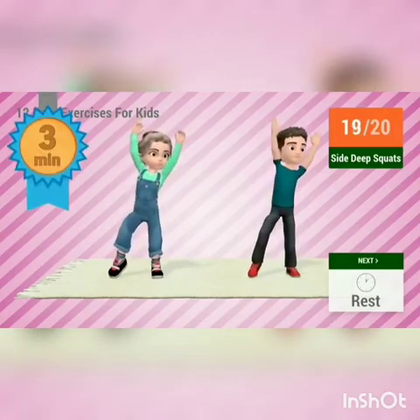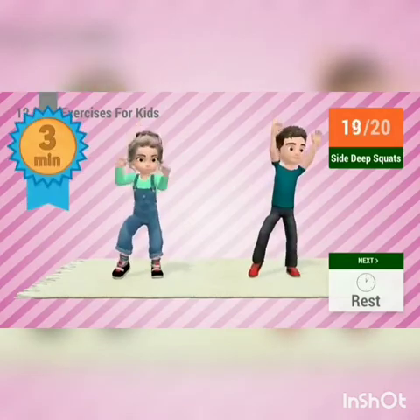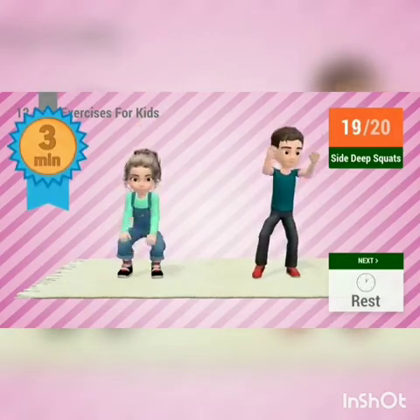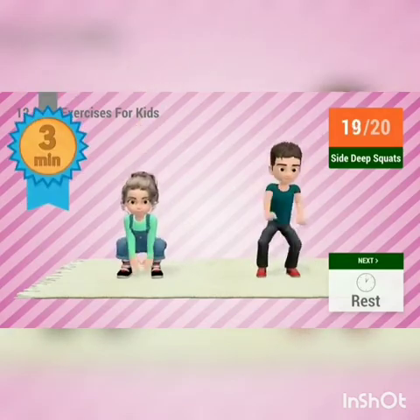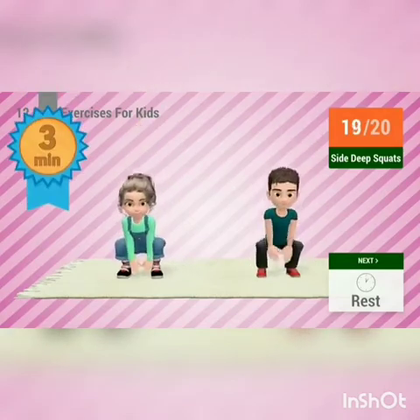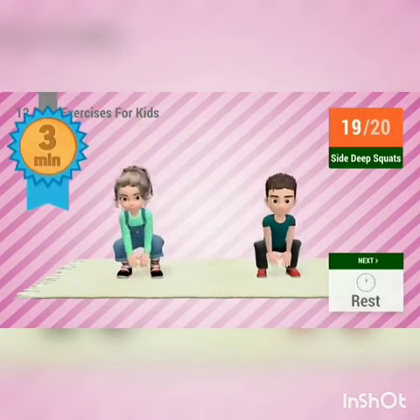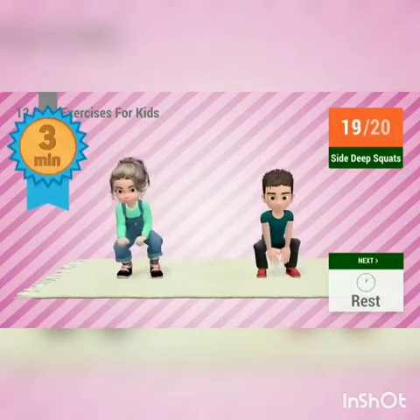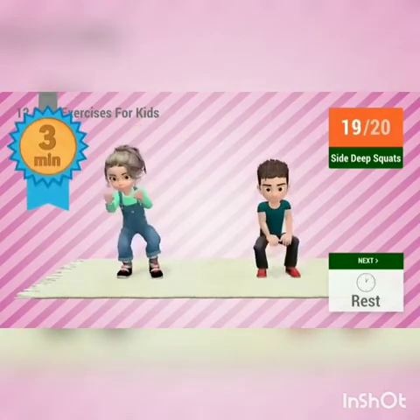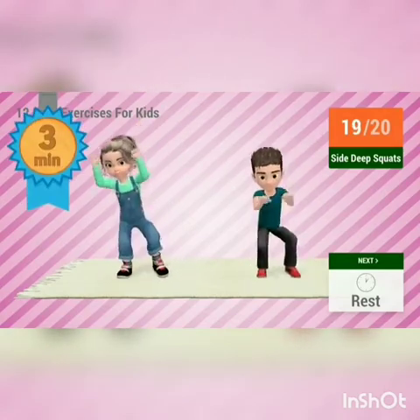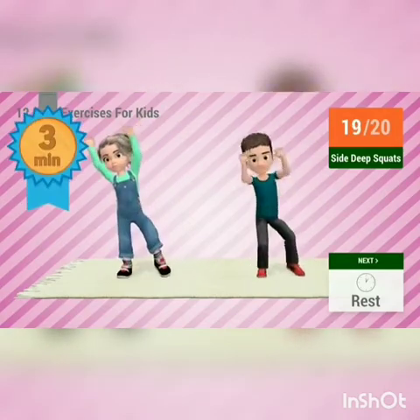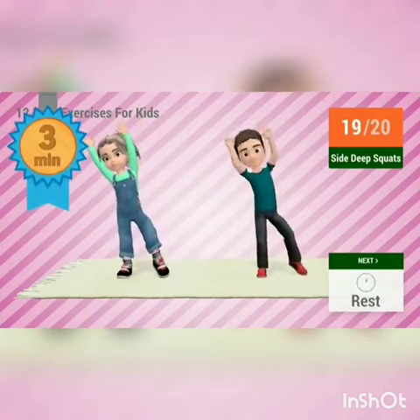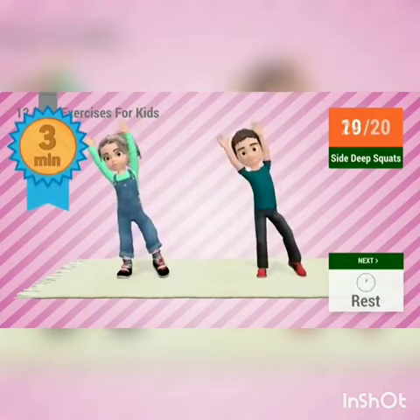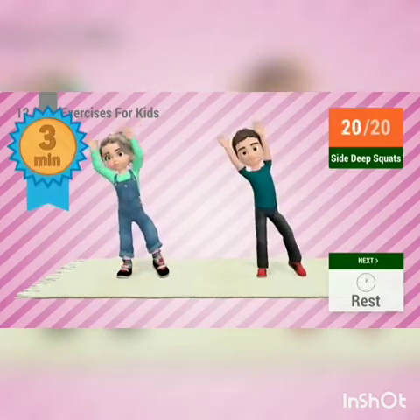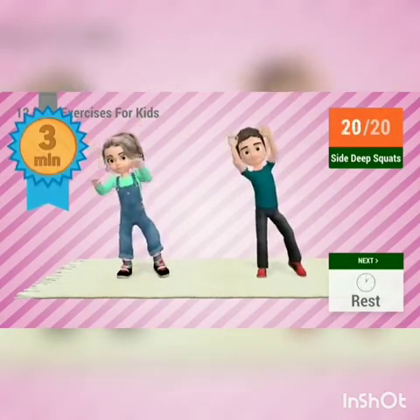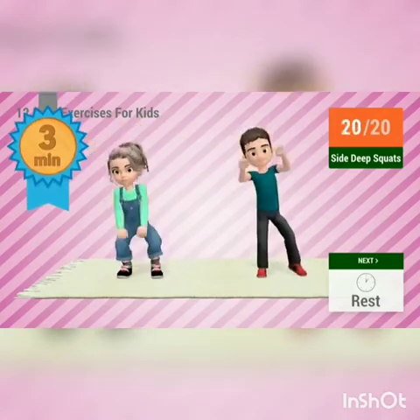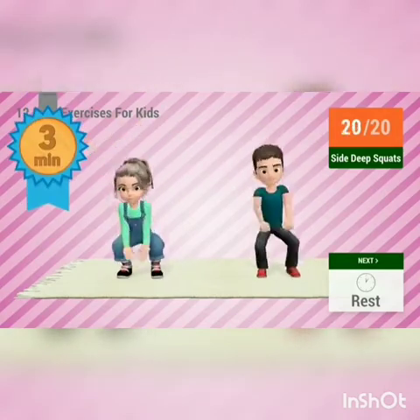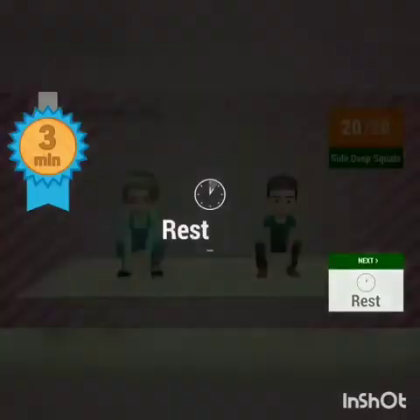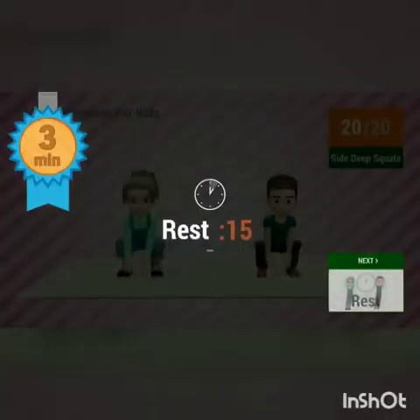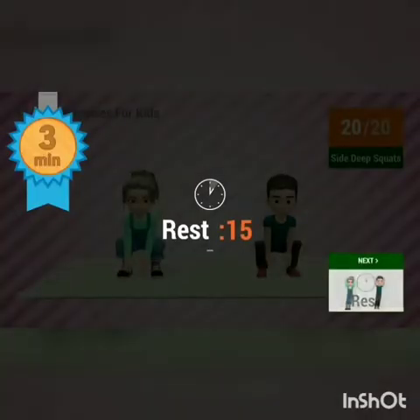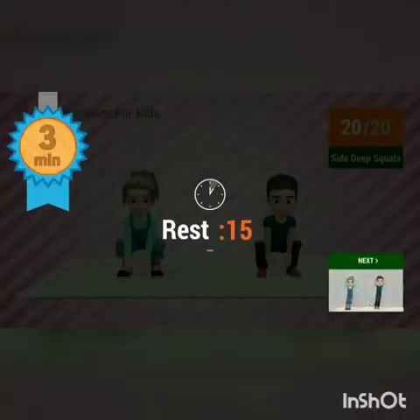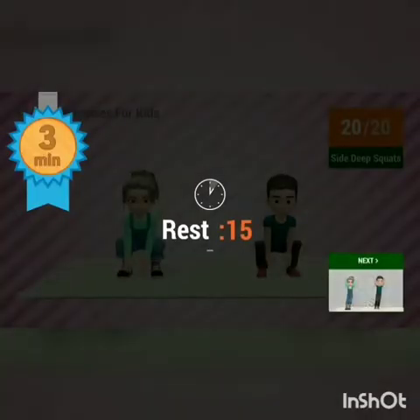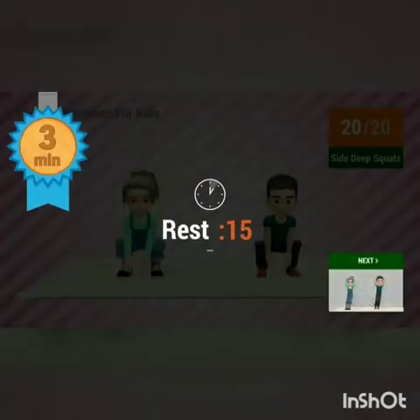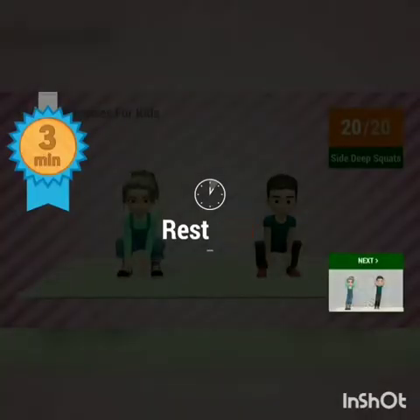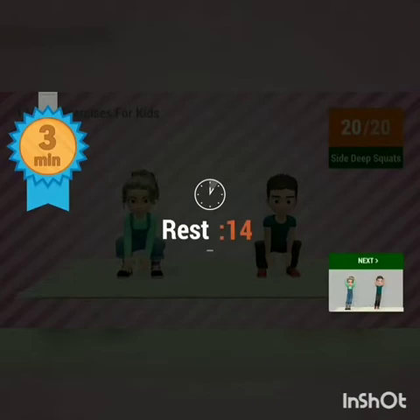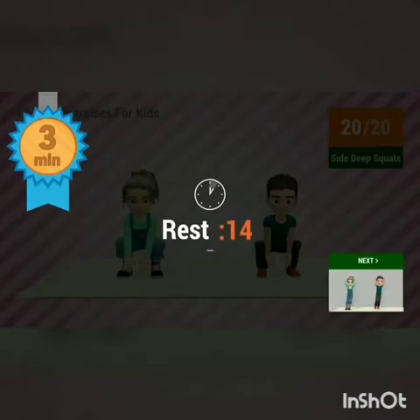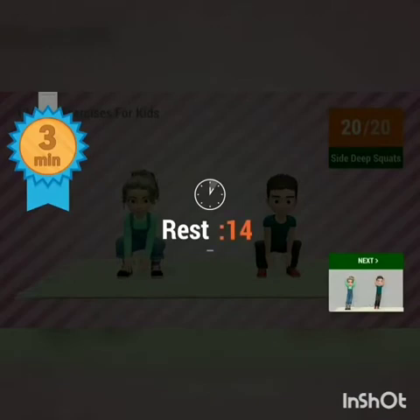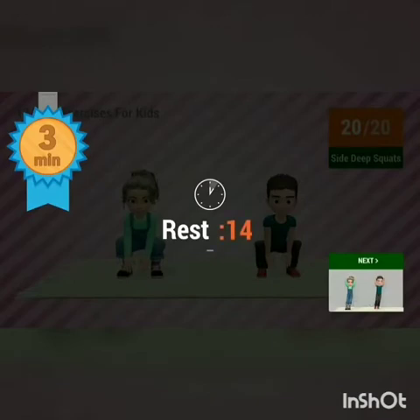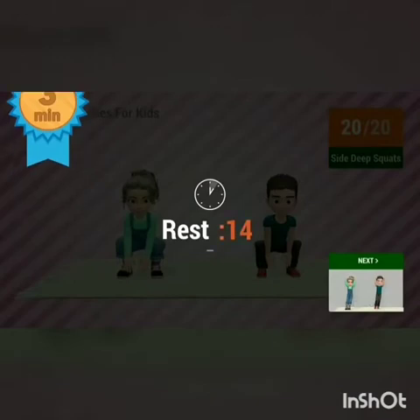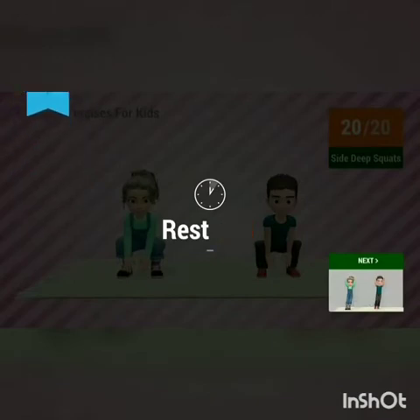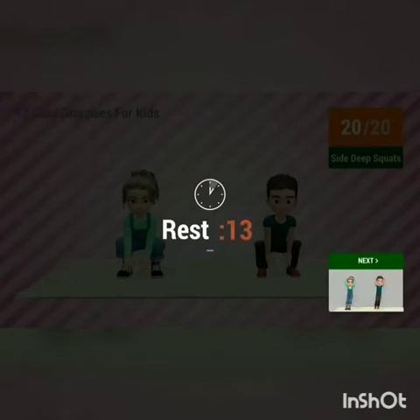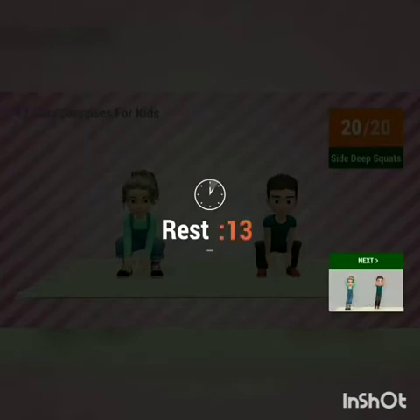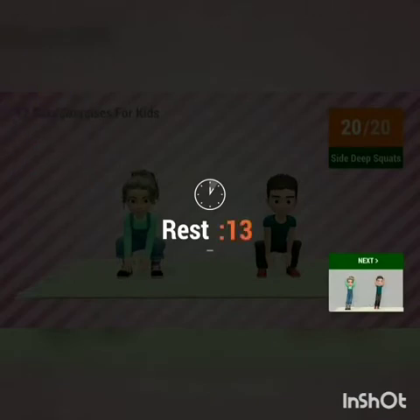Congratulations! You've passed the 3-minute mark. Keep working out. Let's see how far you can go.